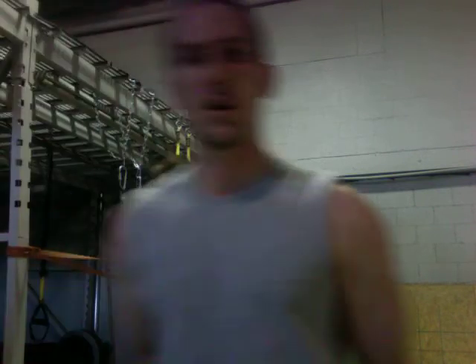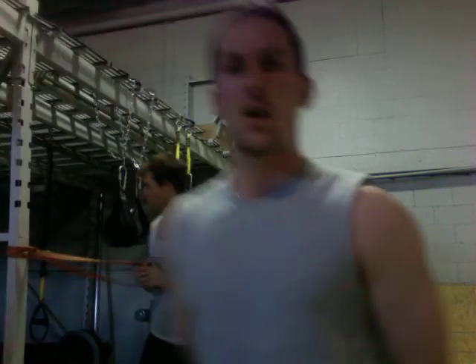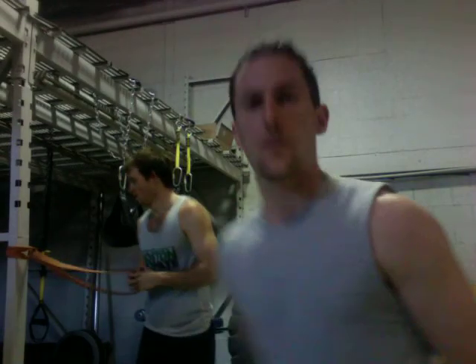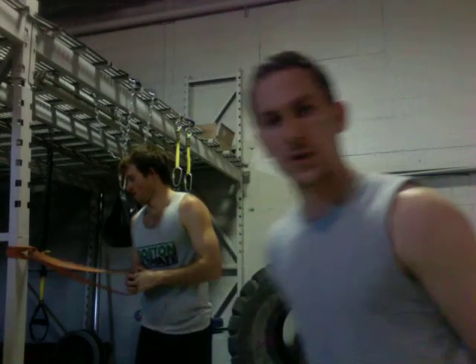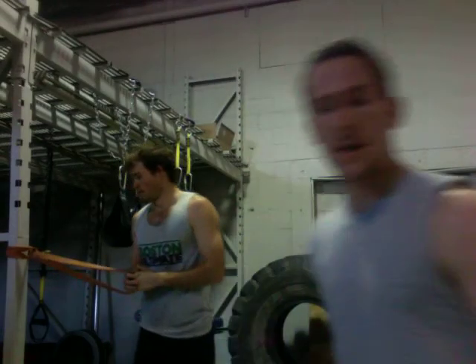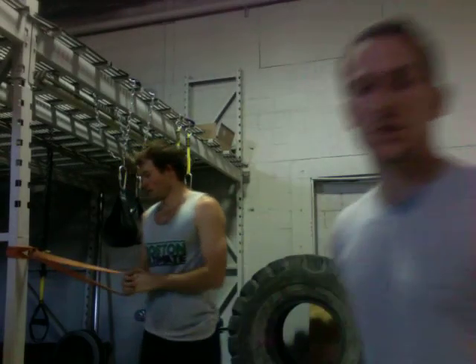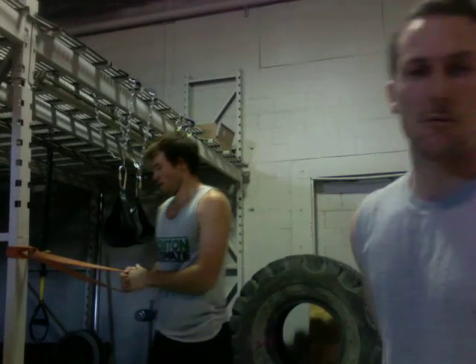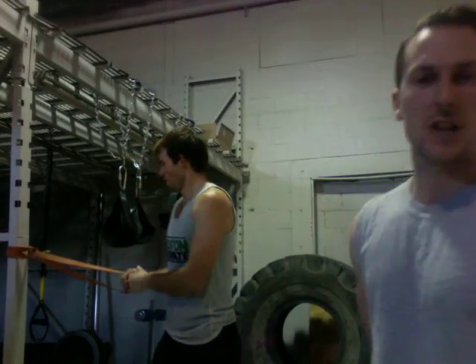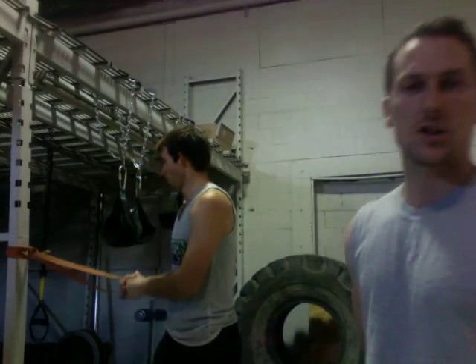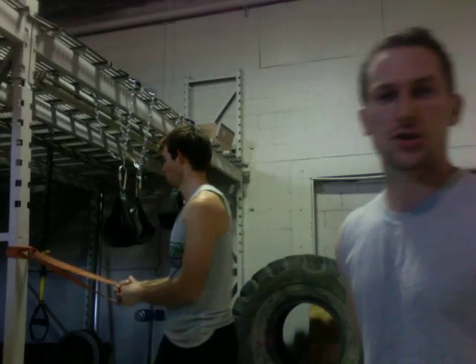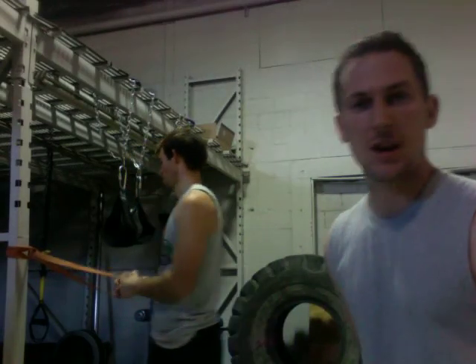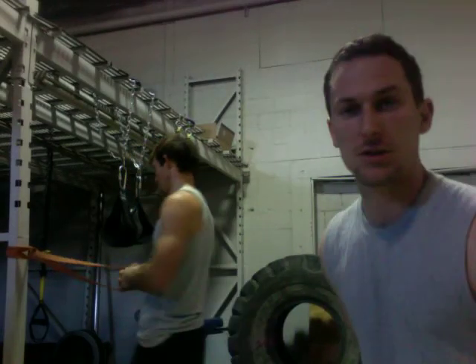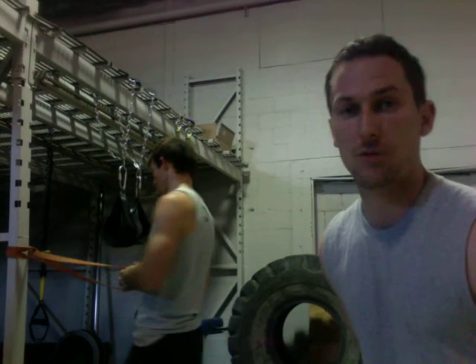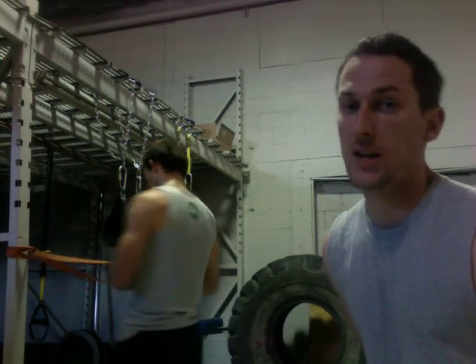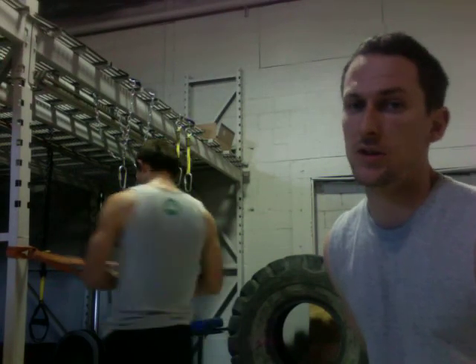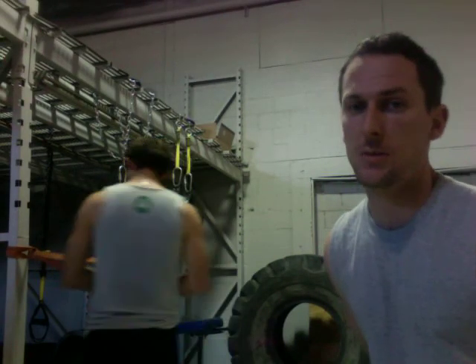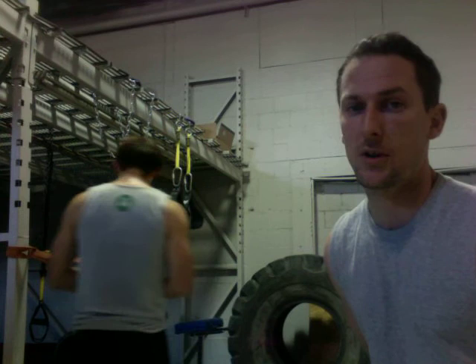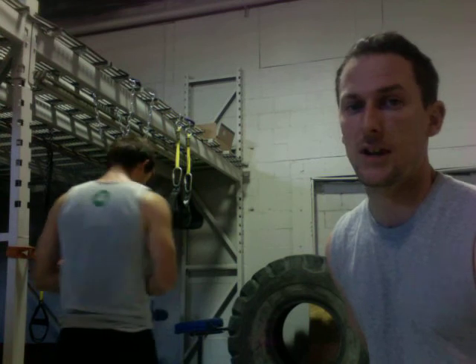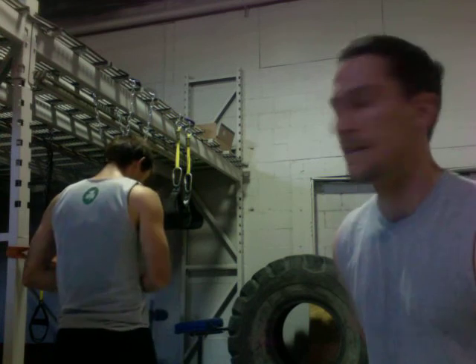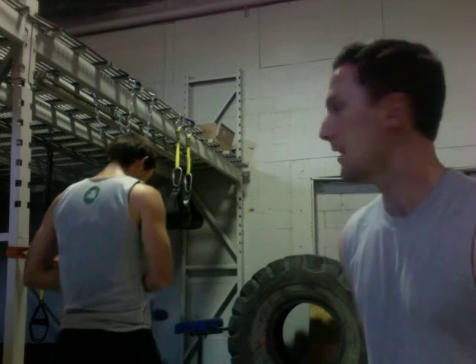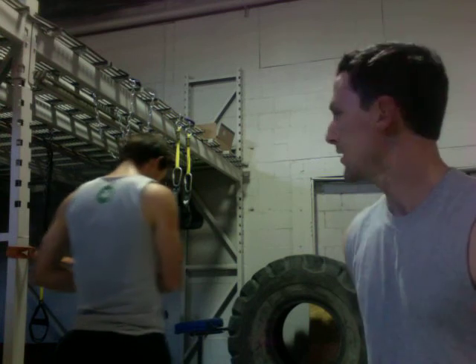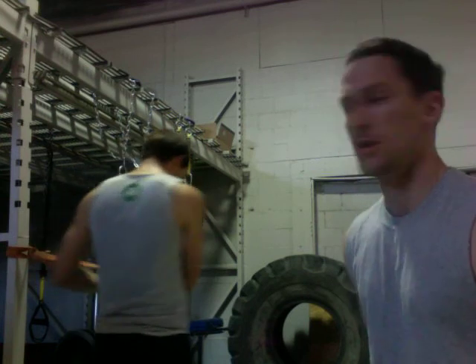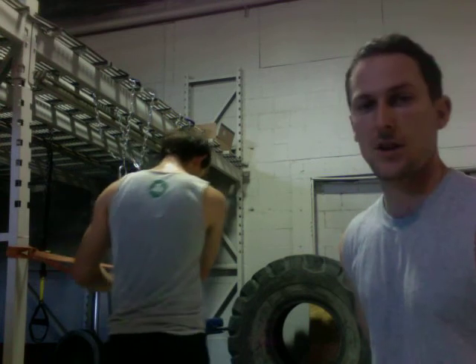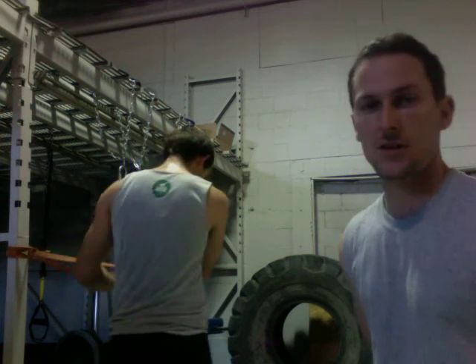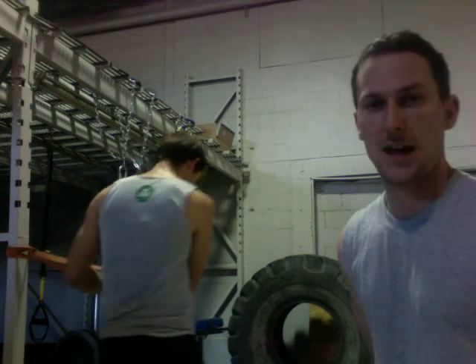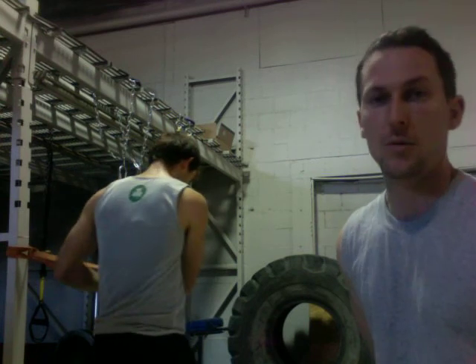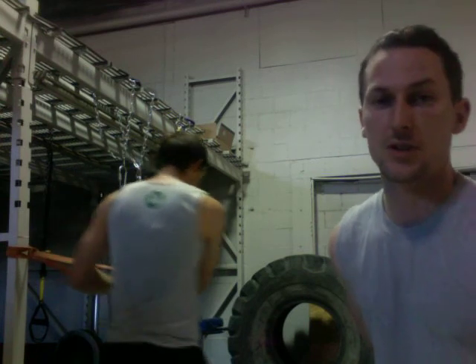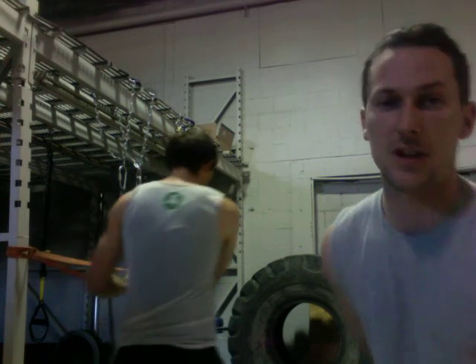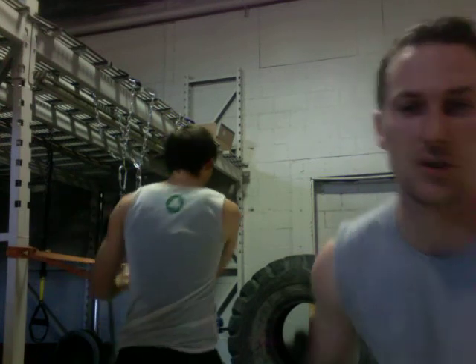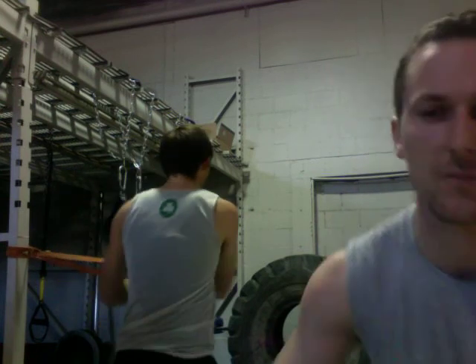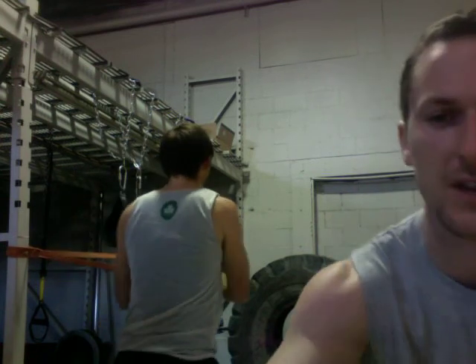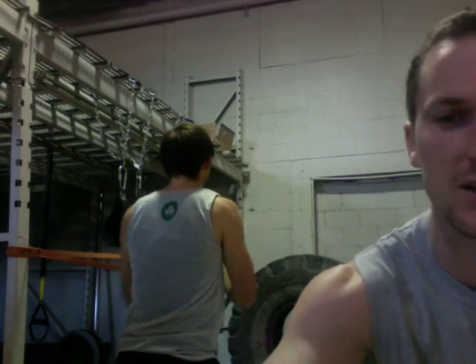The first step to that rotational strength is rotational stability. He's going to do the other side. We'll see you guys soon, thanks a lot.